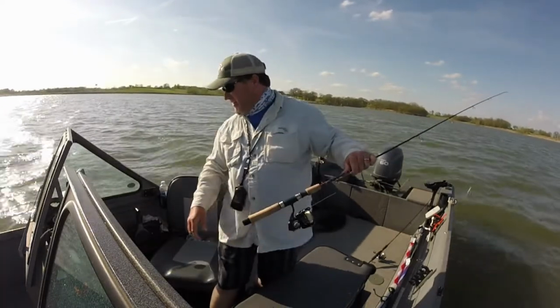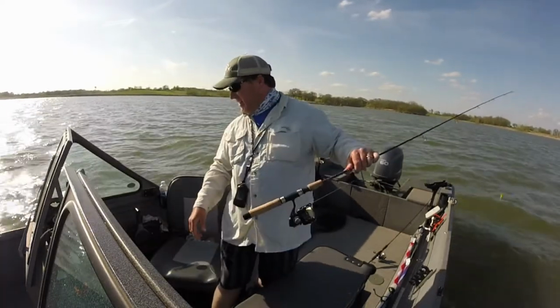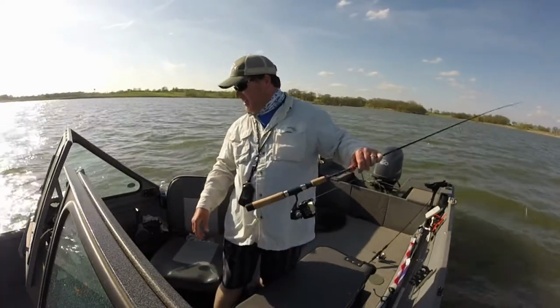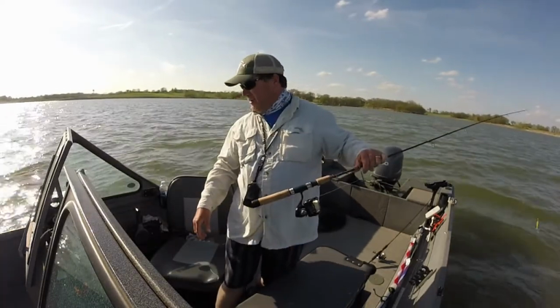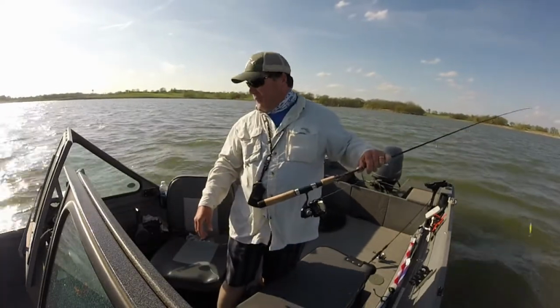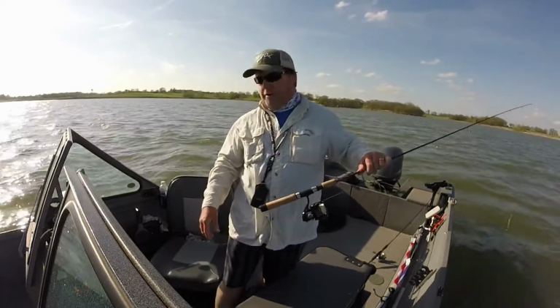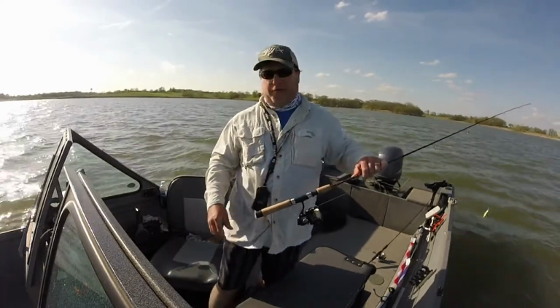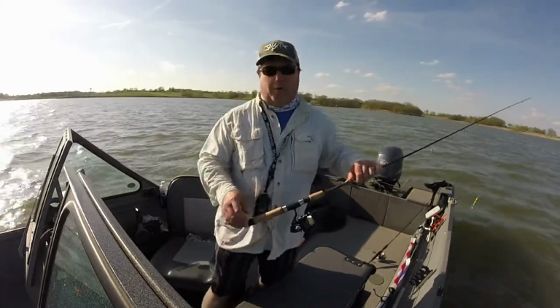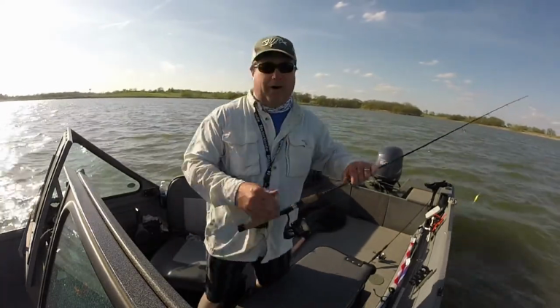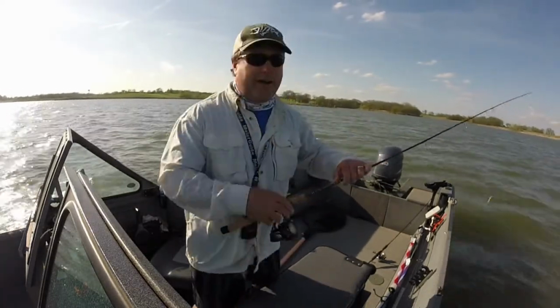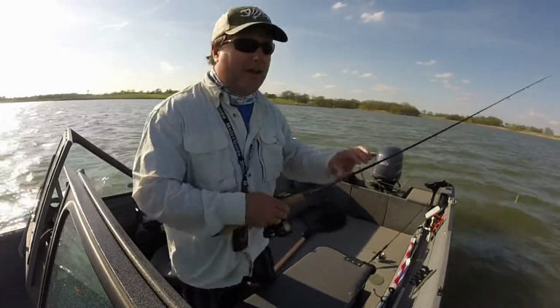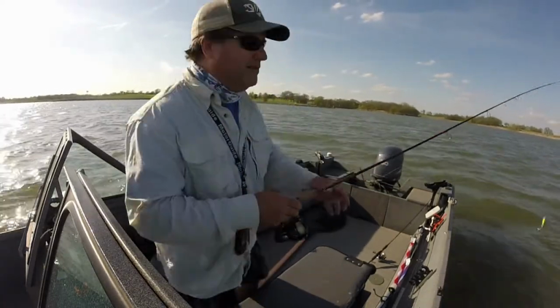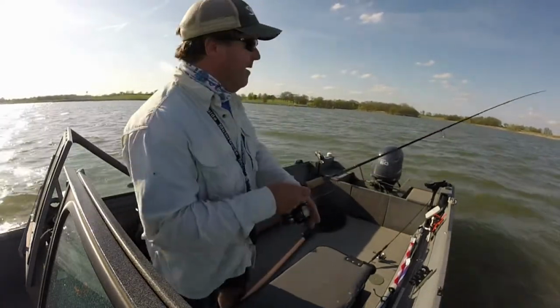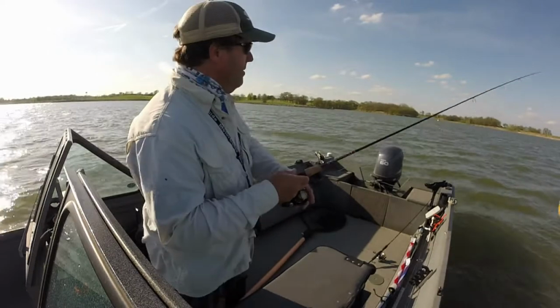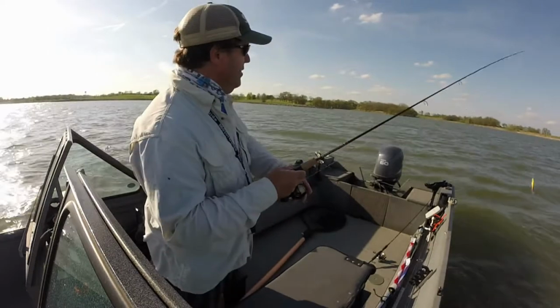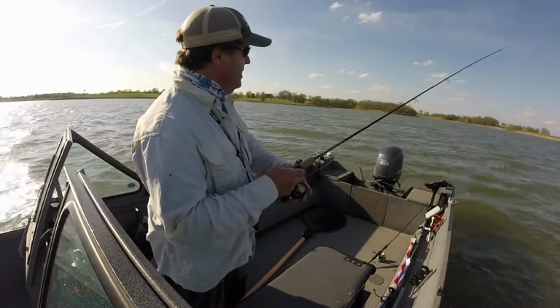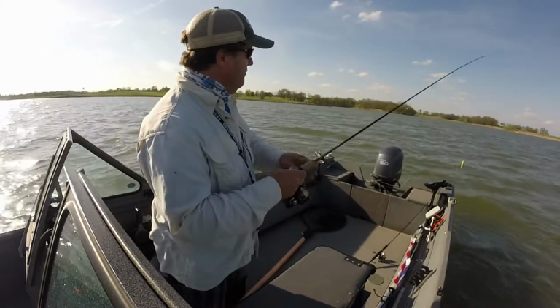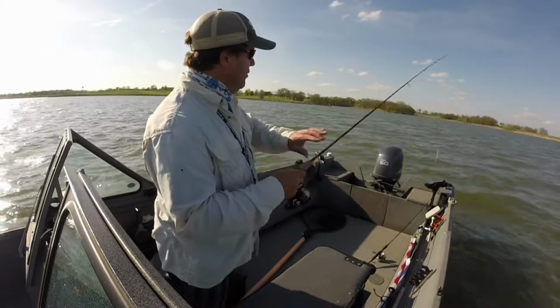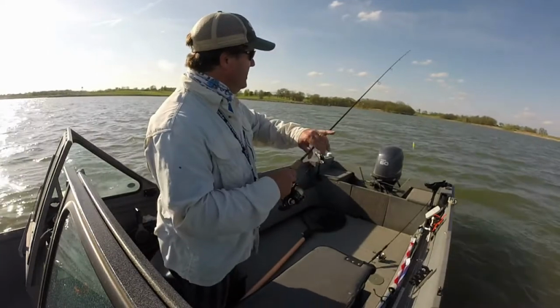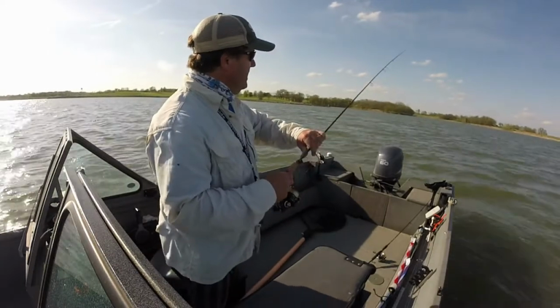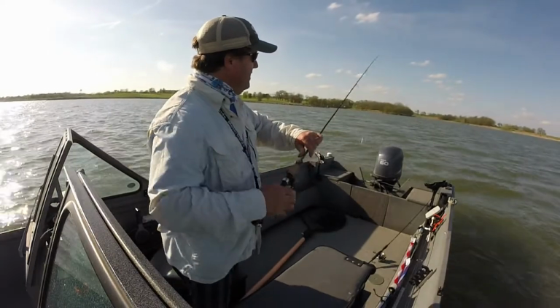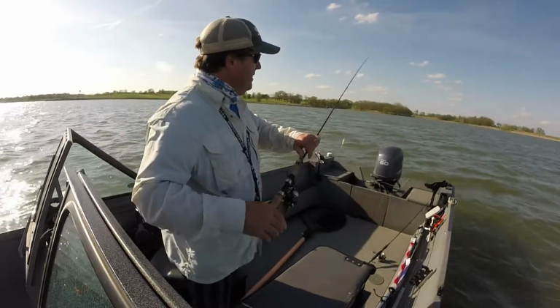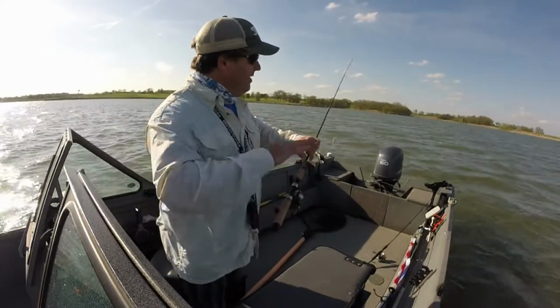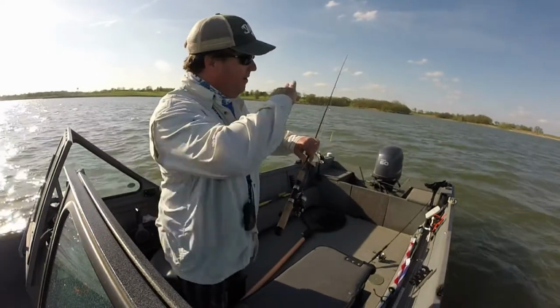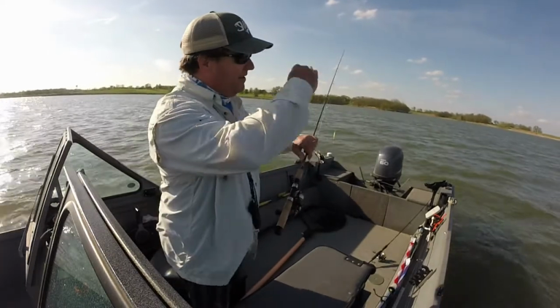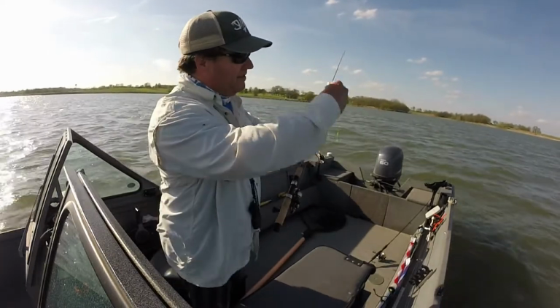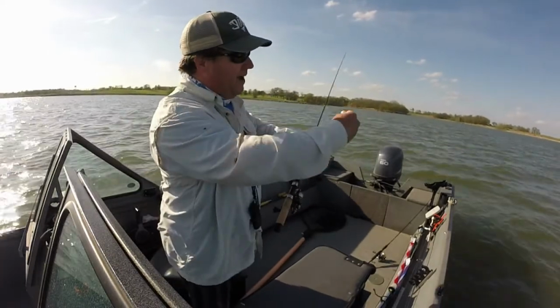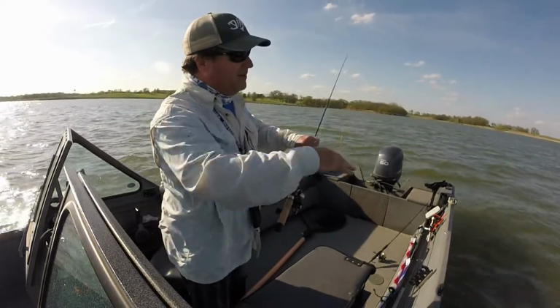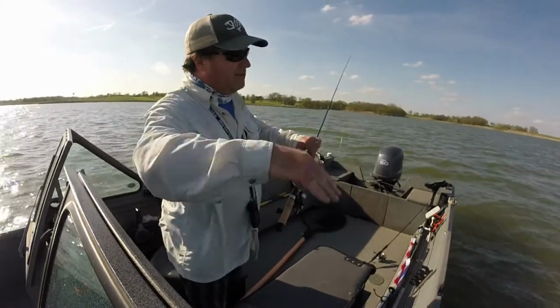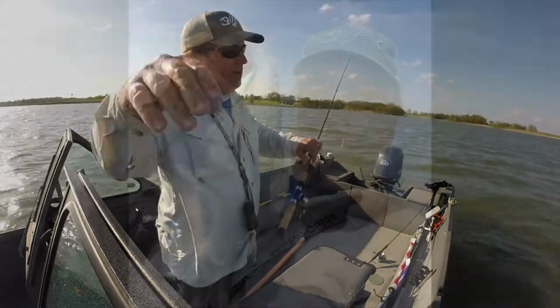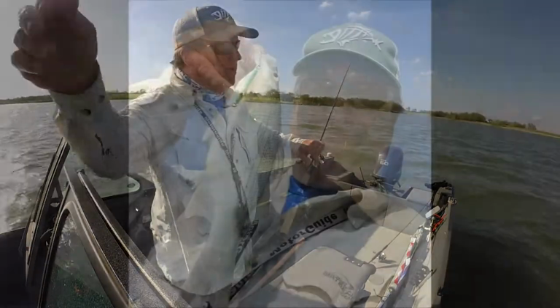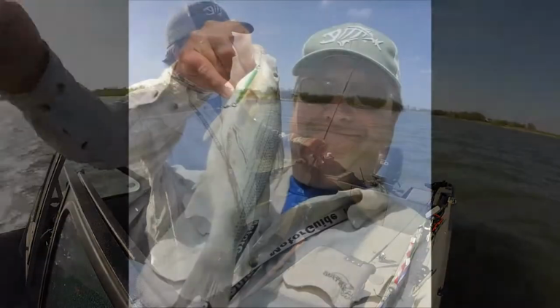I'm sitting in 30 feet of water and I dropped my buoy in 14 feet right at the top as I was coming over.